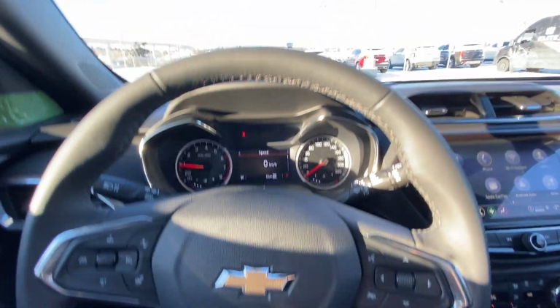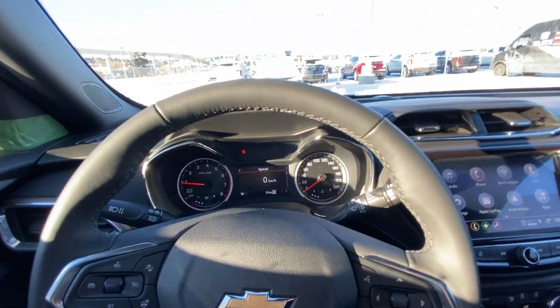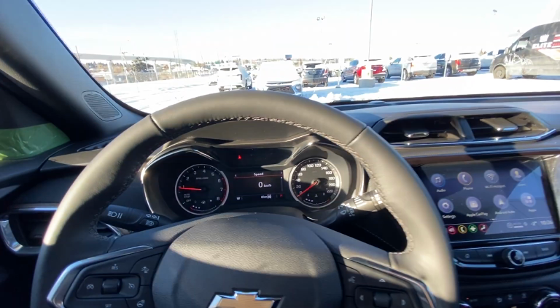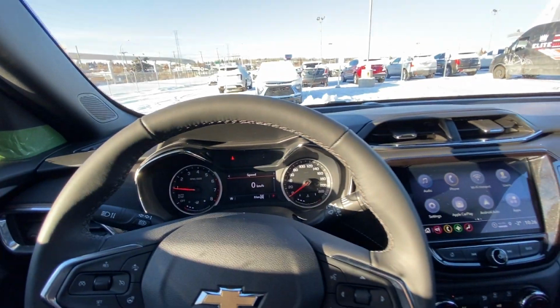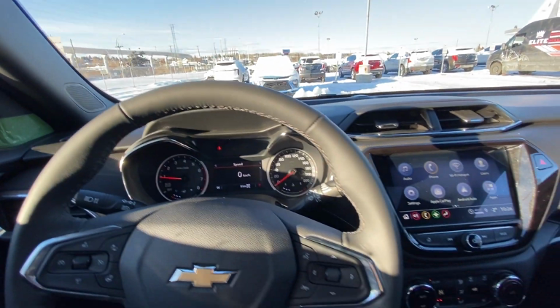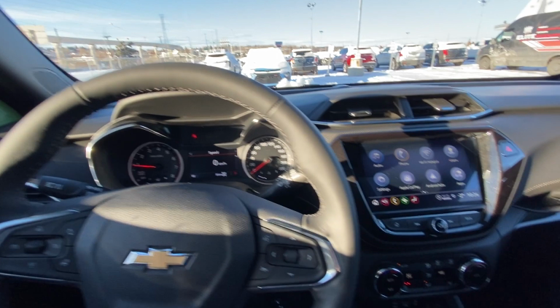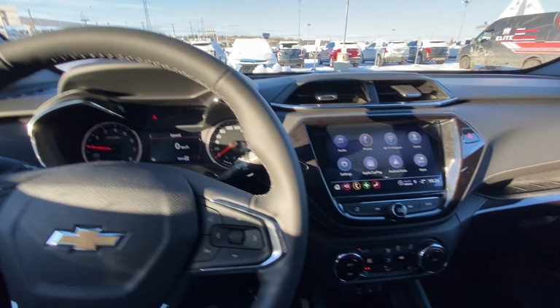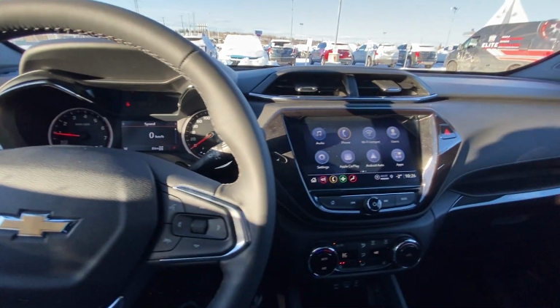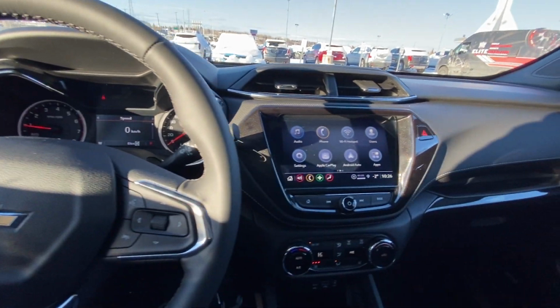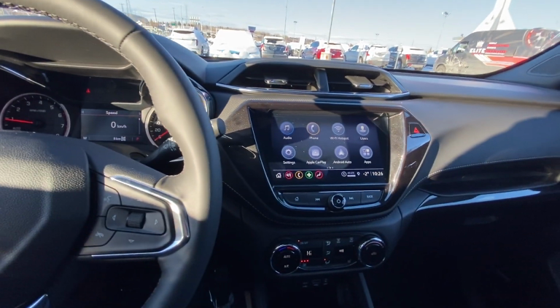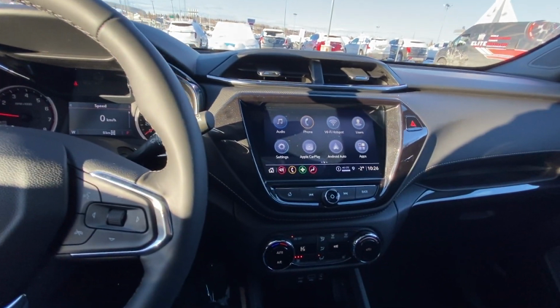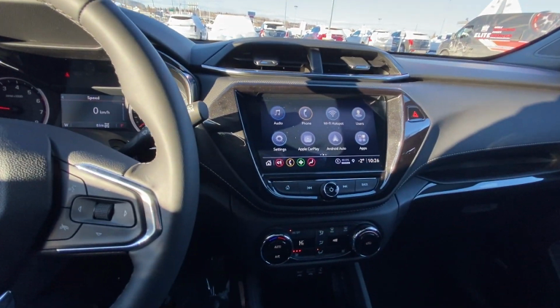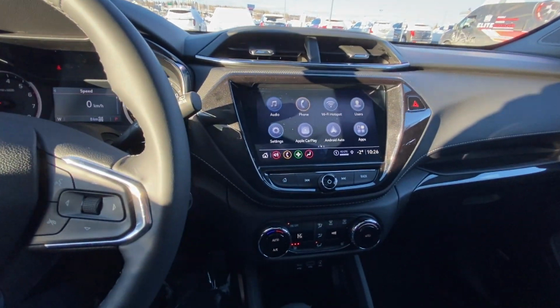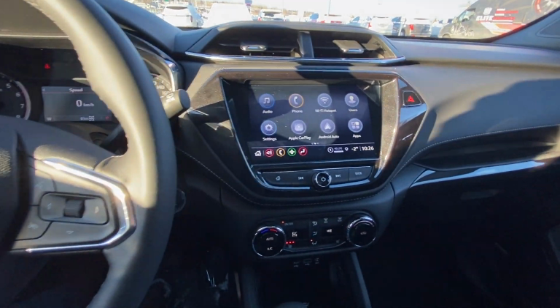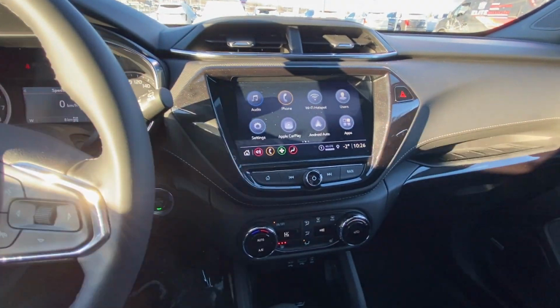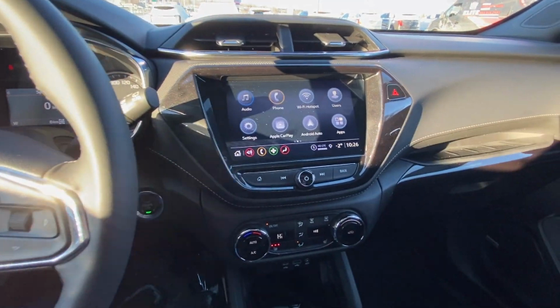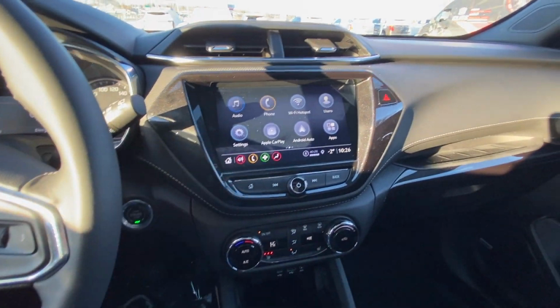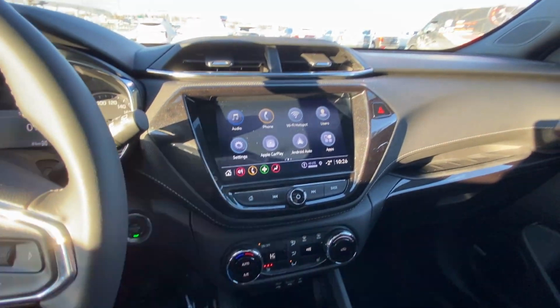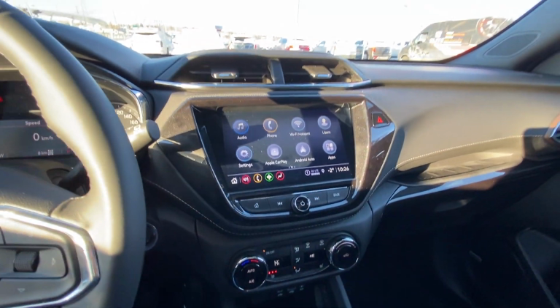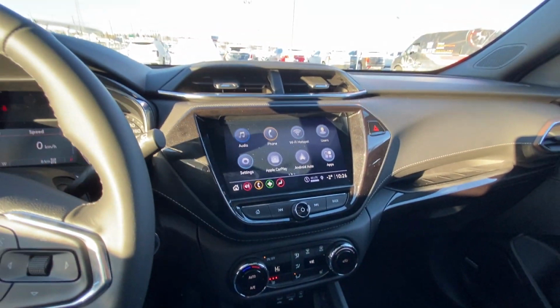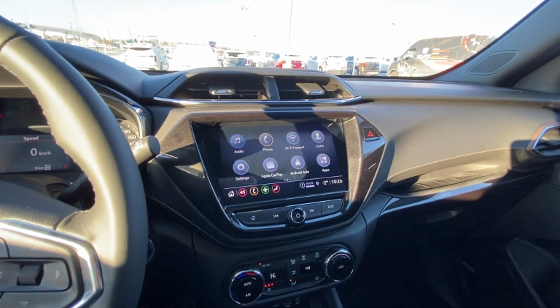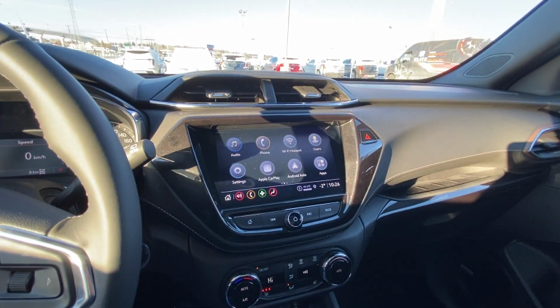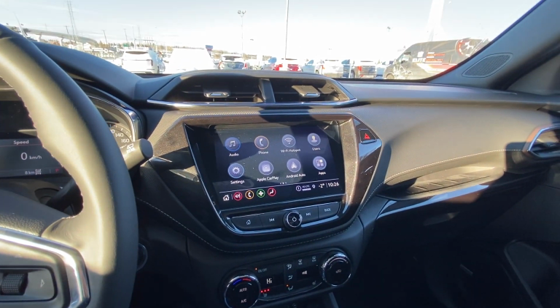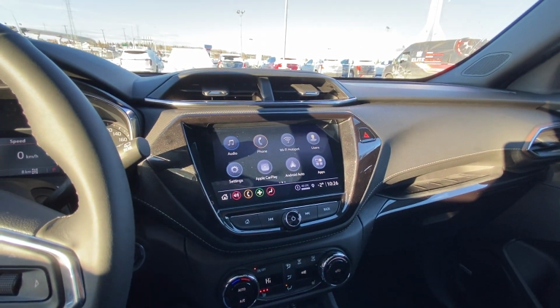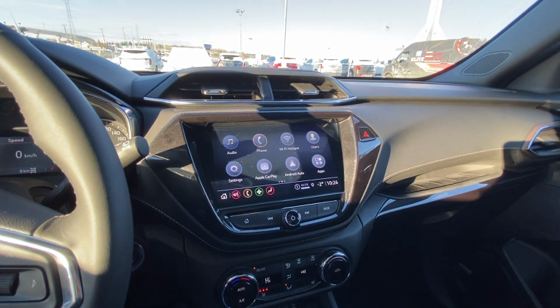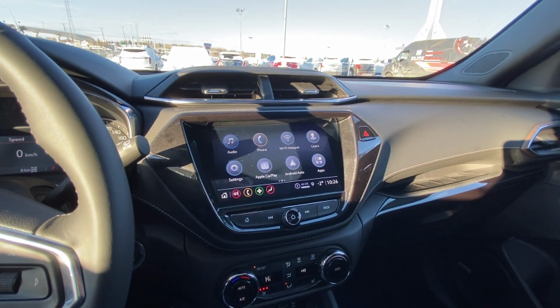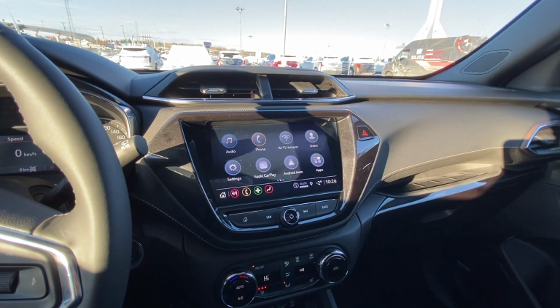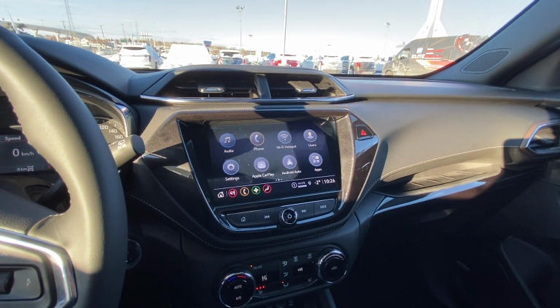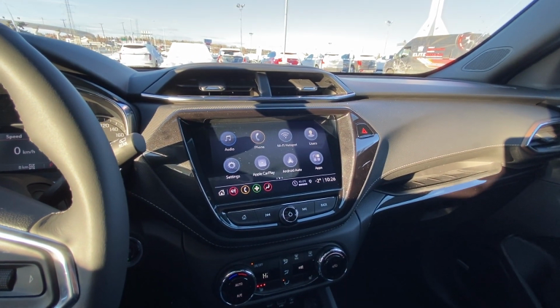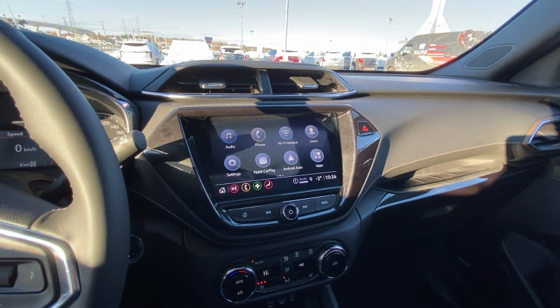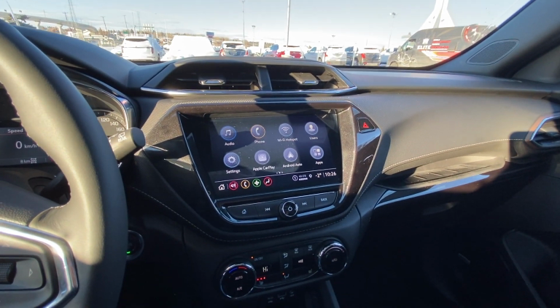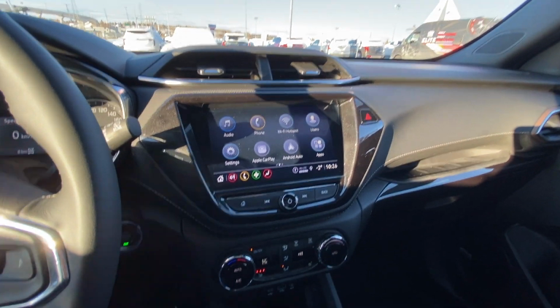The vehicle has eight kilometers on the odometer — brand new. Push-button ignition, a nice large eight-inch touchscreen with Apple CarPlay and Android Auto.